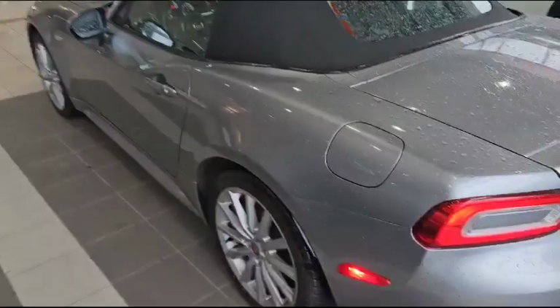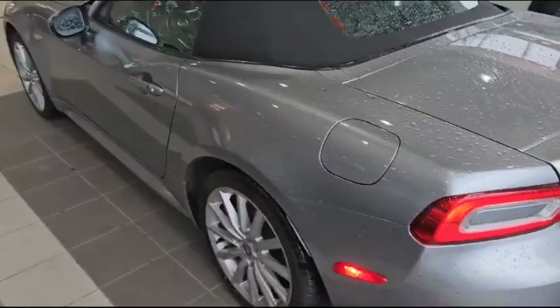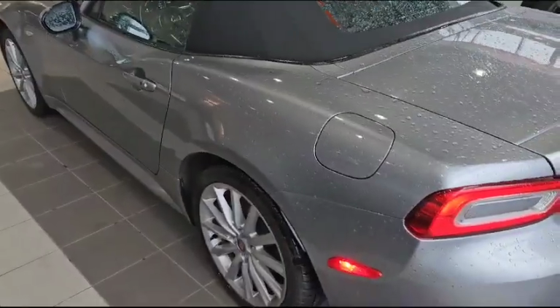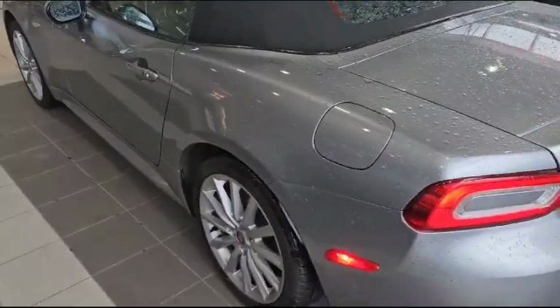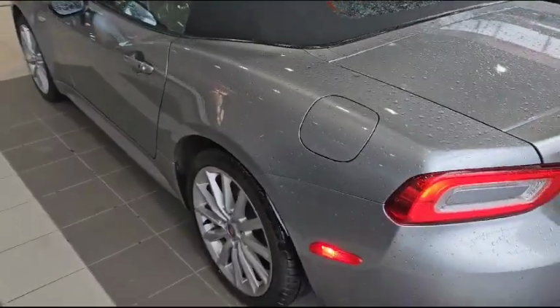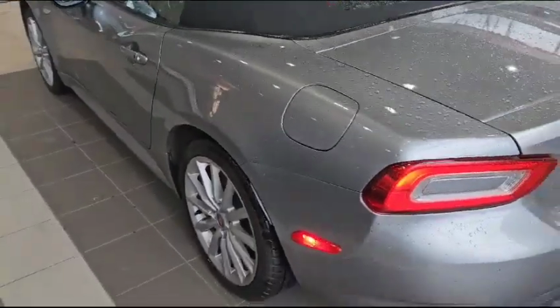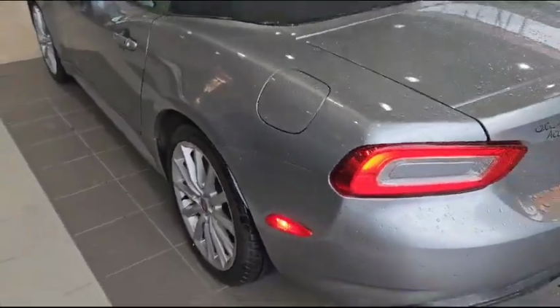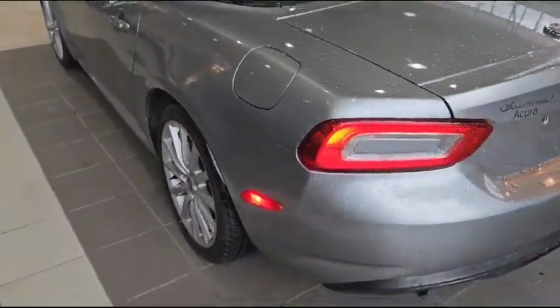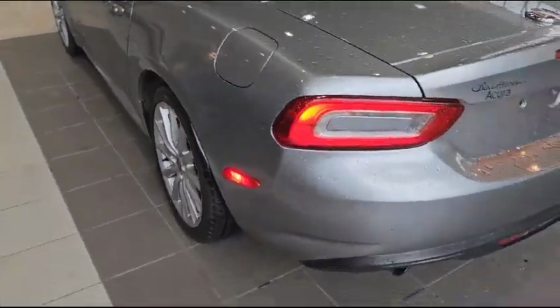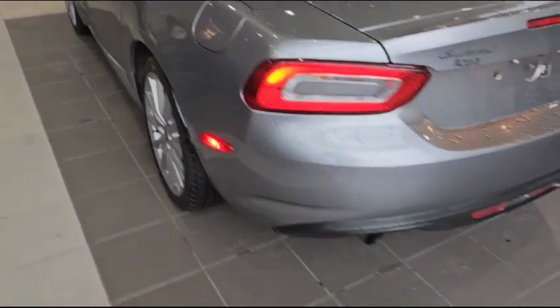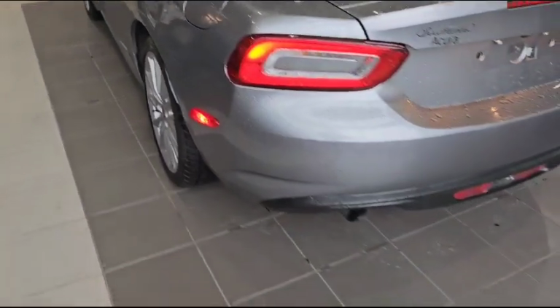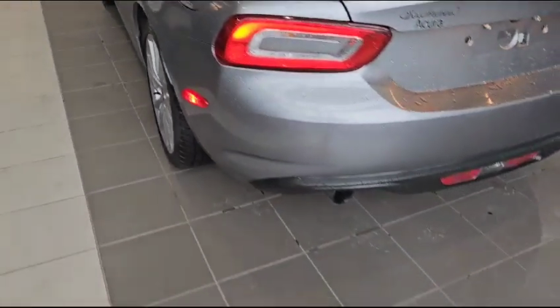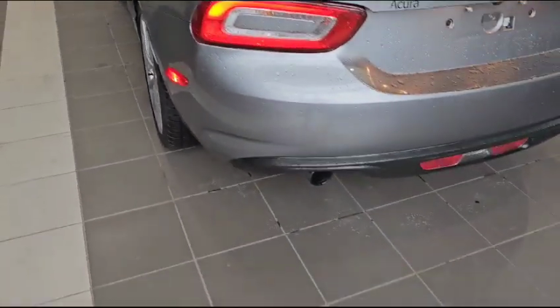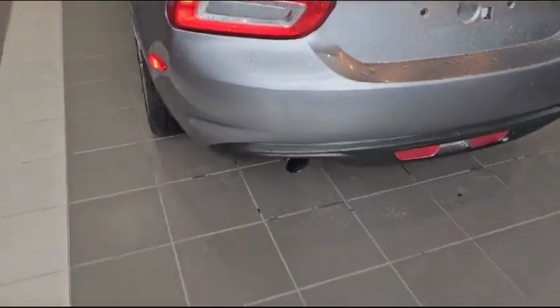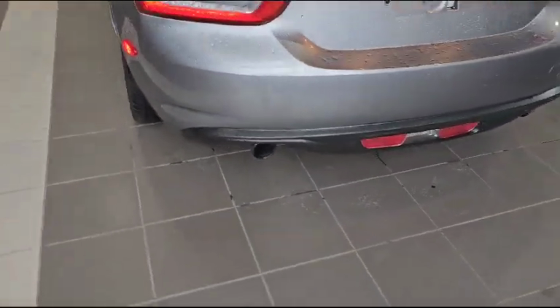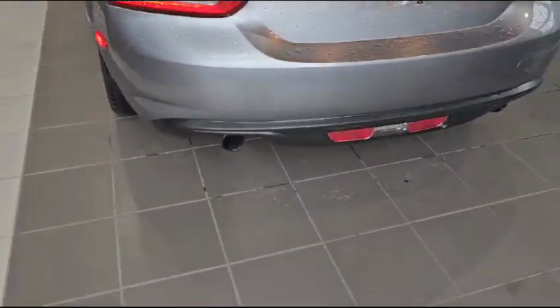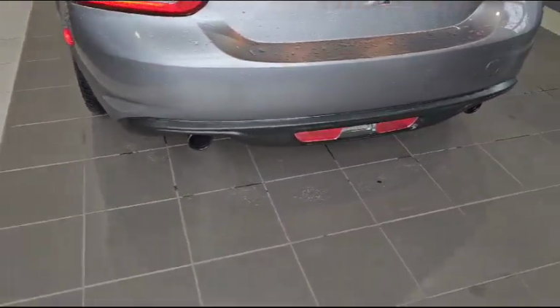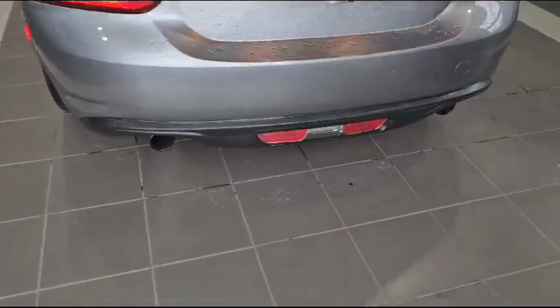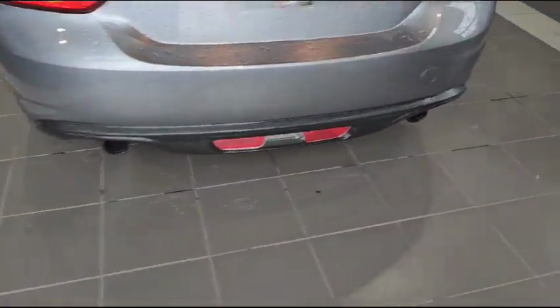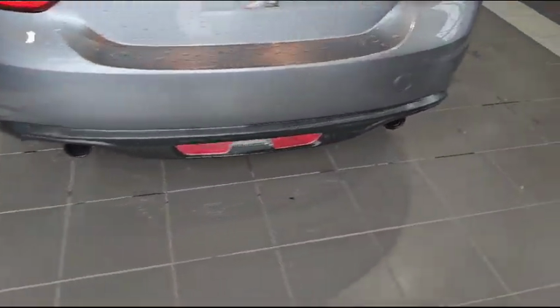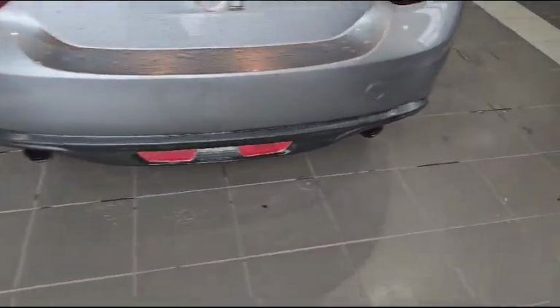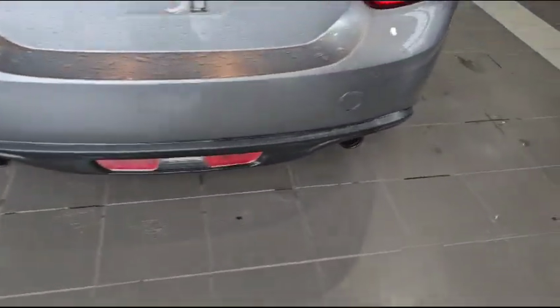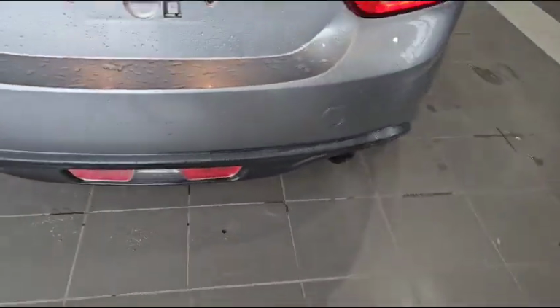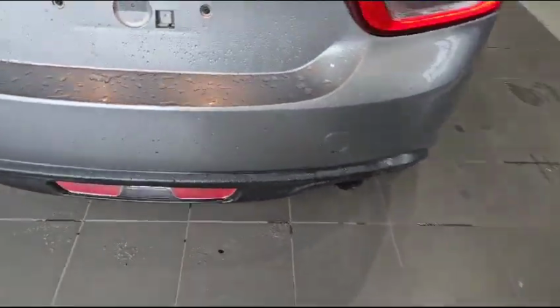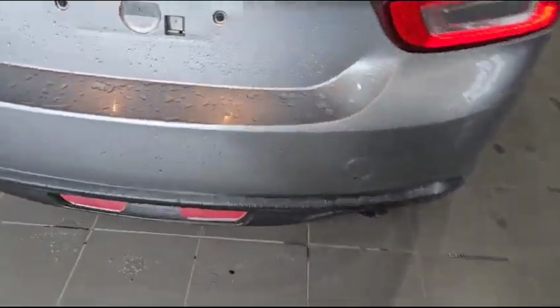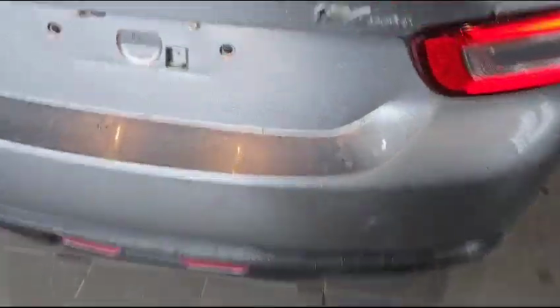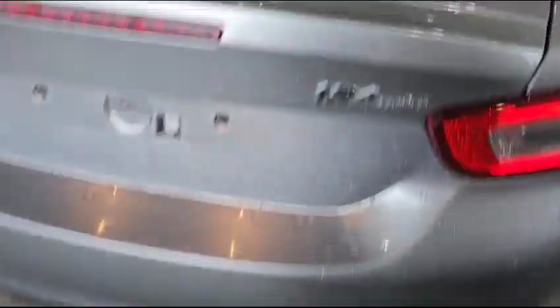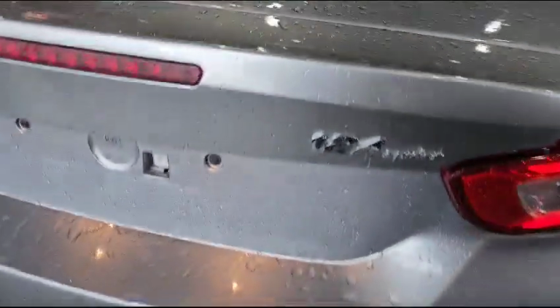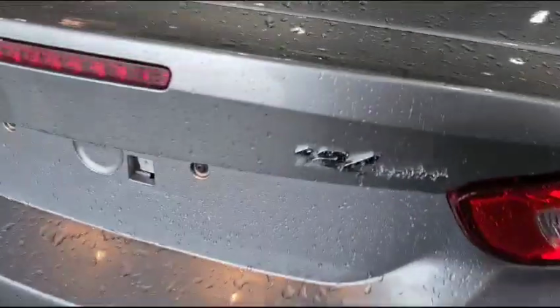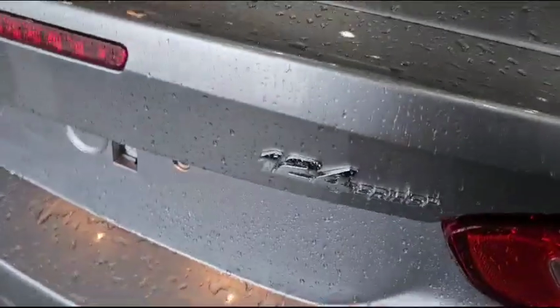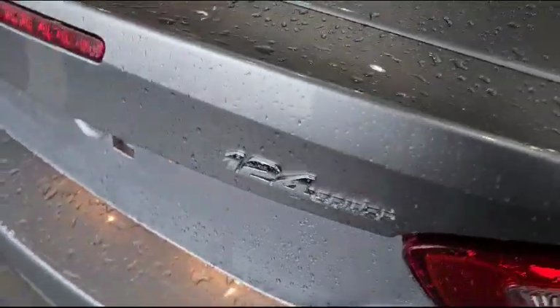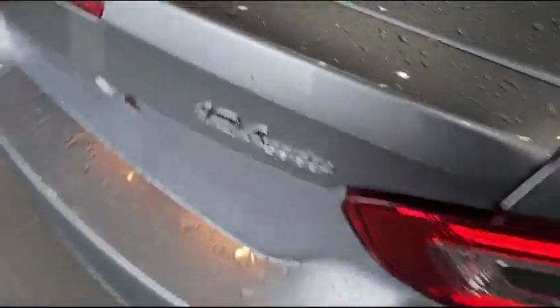This is how the back looks. The vehicle does come with dual exhaust in the back too. And as you can see, the 124 Spider badging.